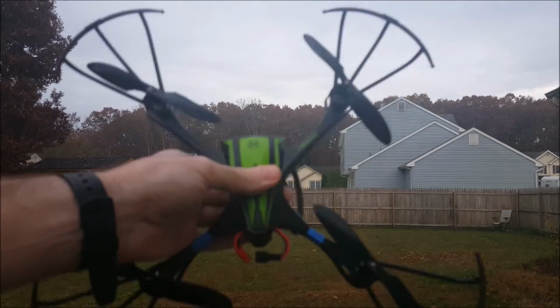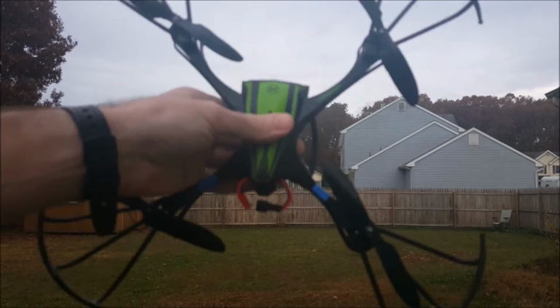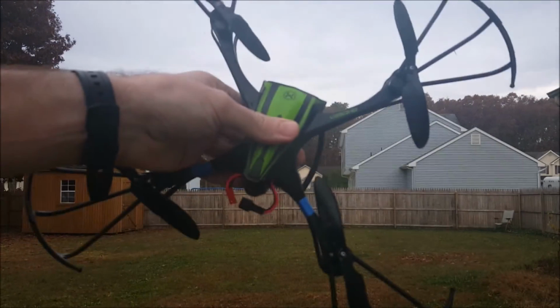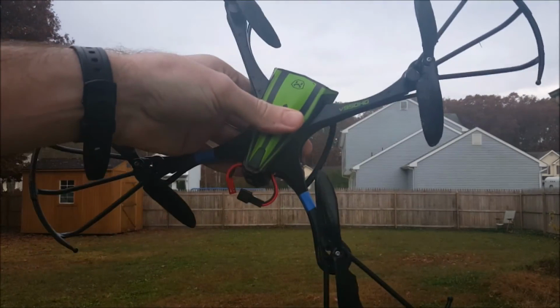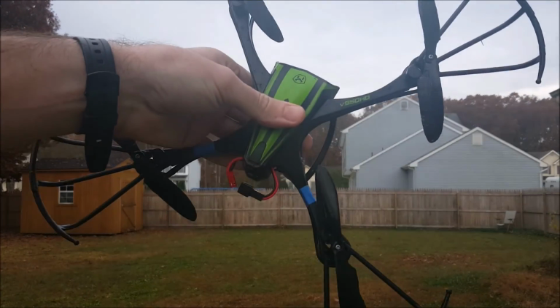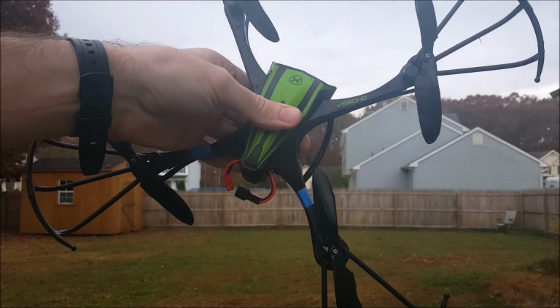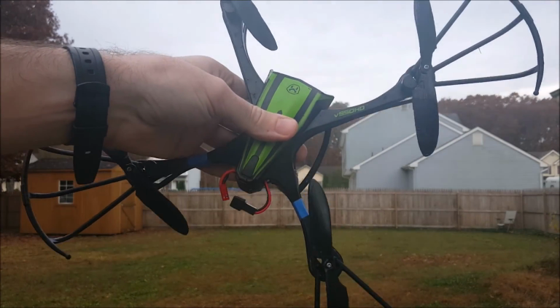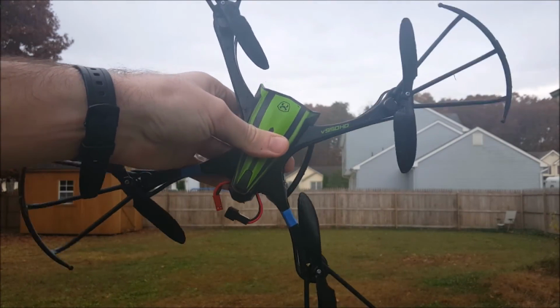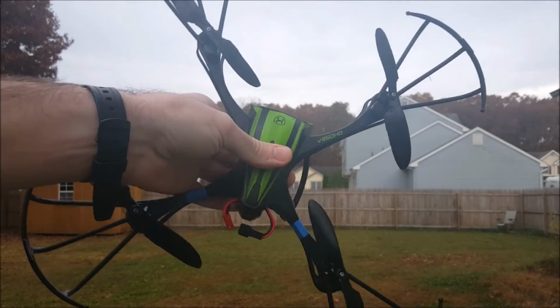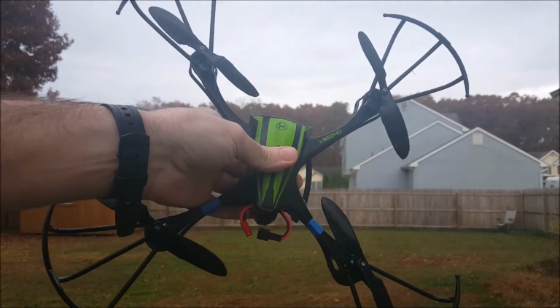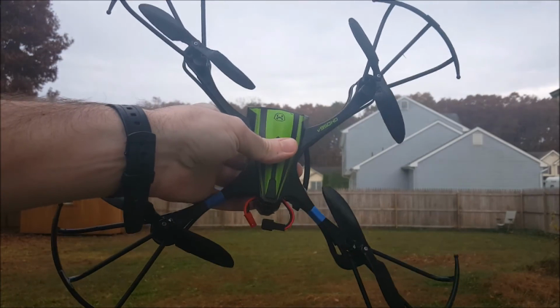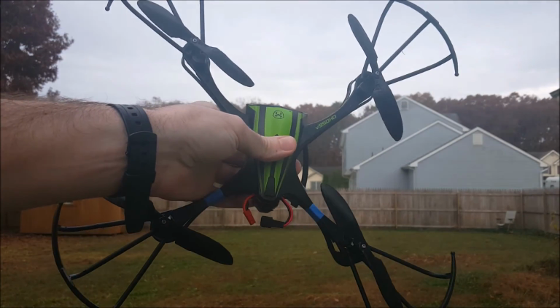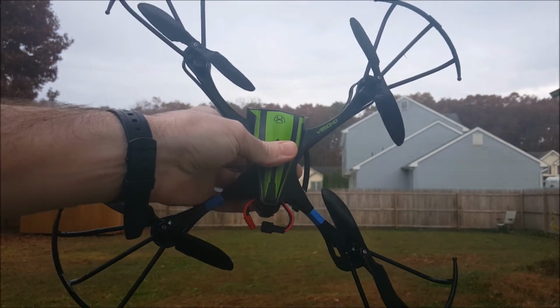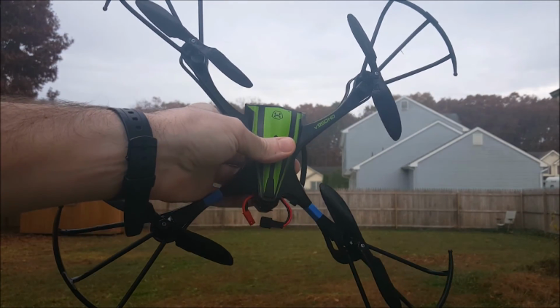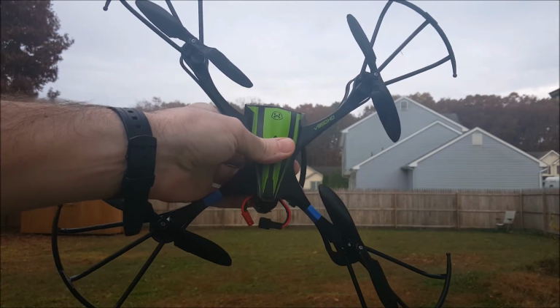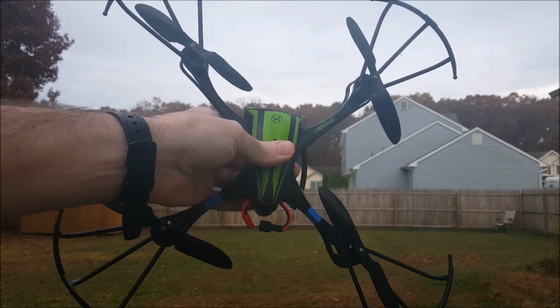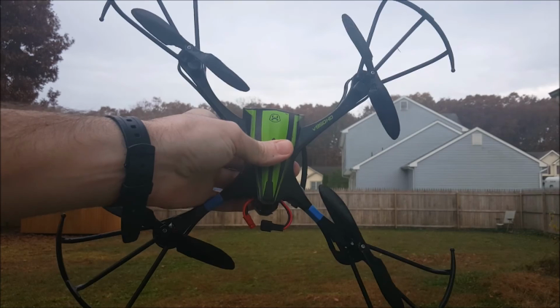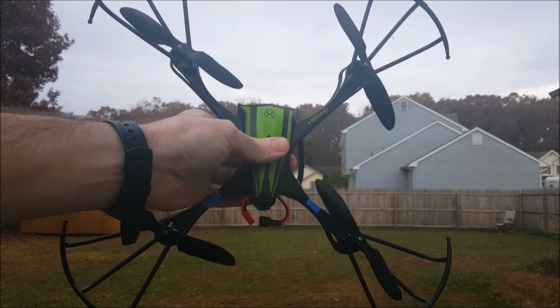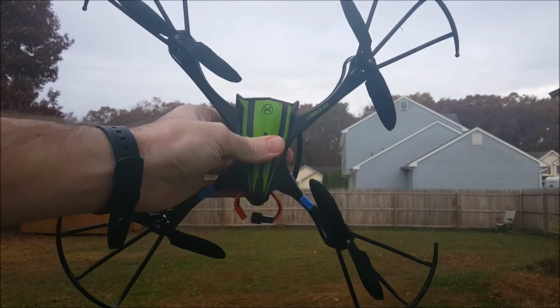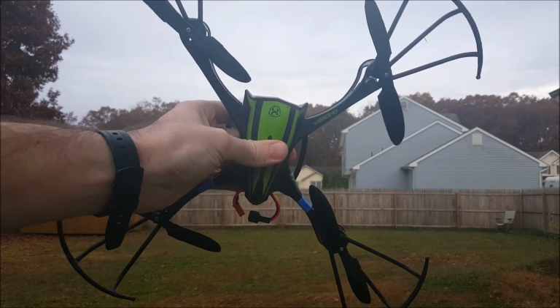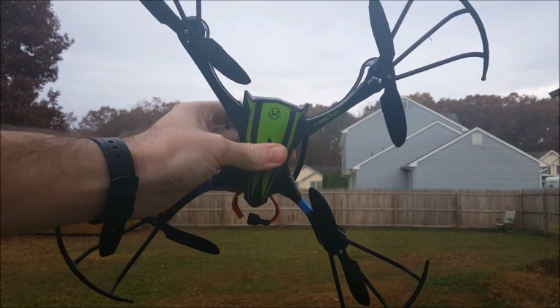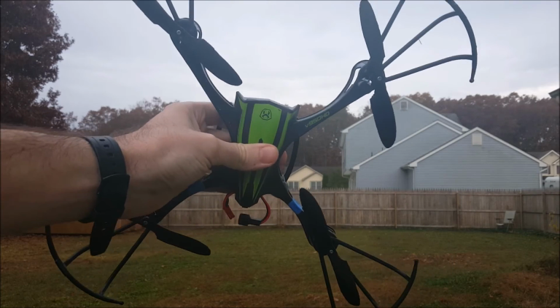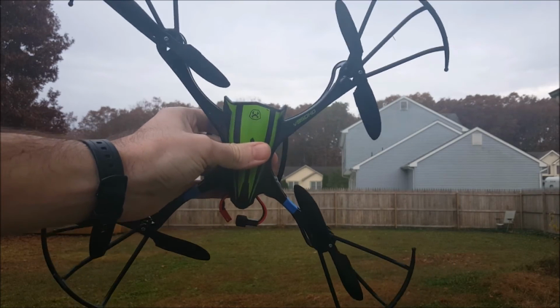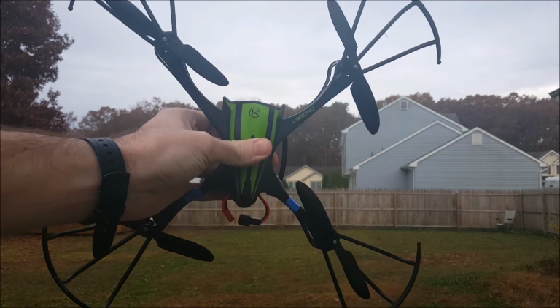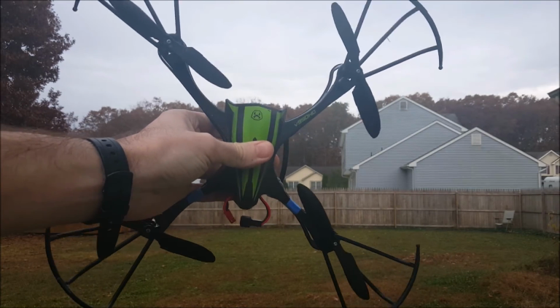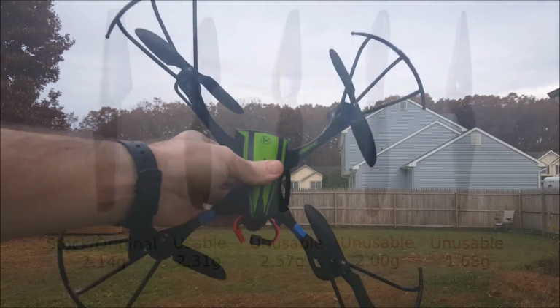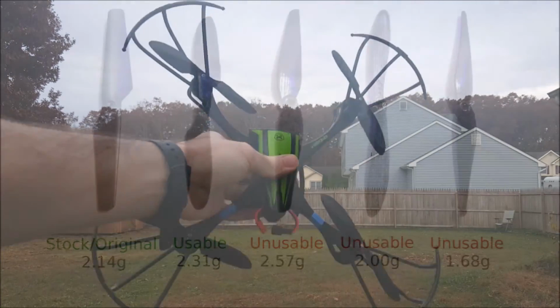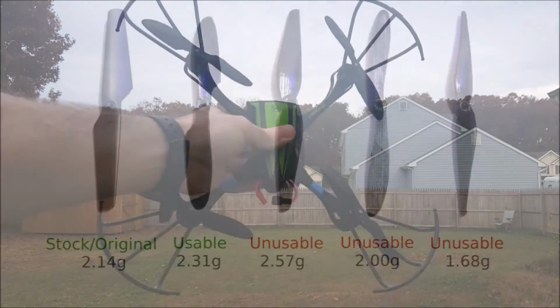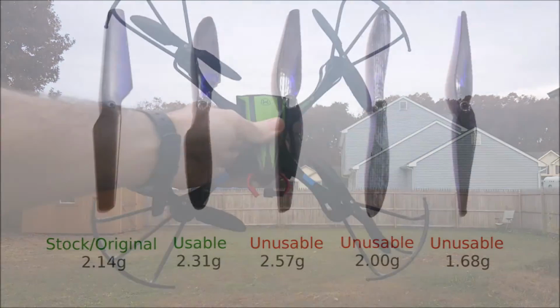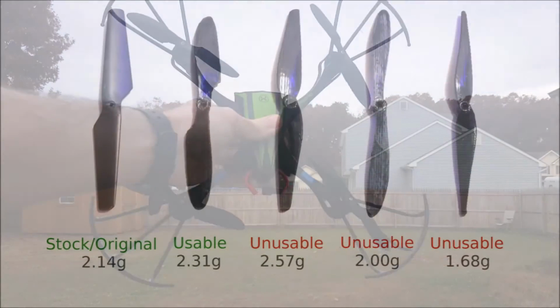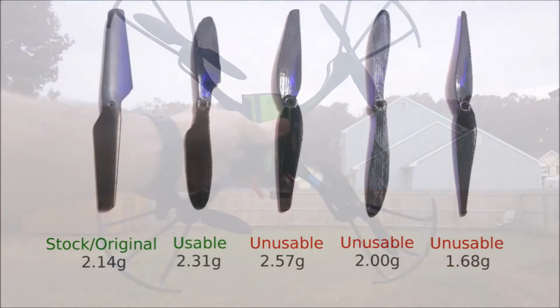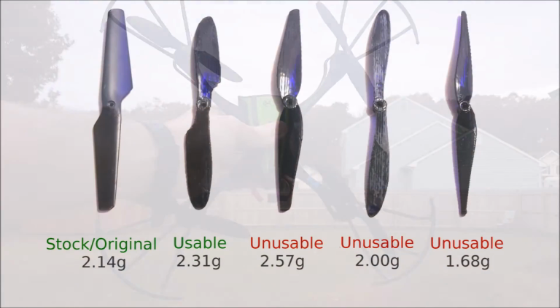Alright, there we go. Looks like it did much better this time. Again, these props were balanced.